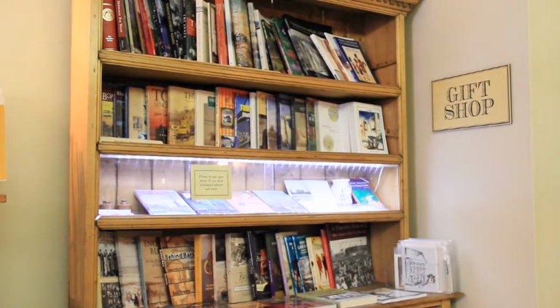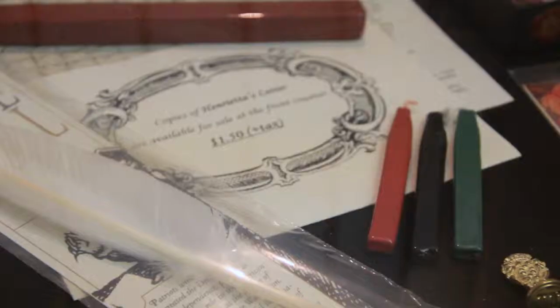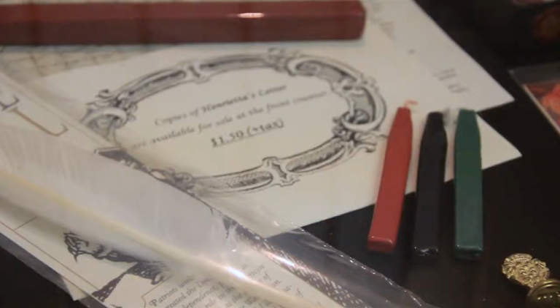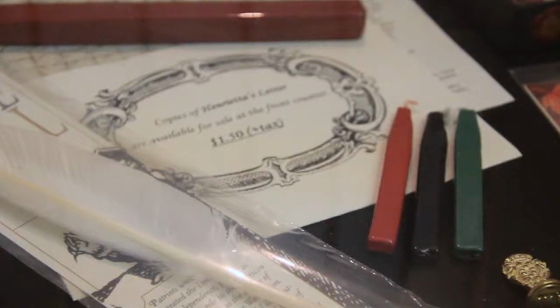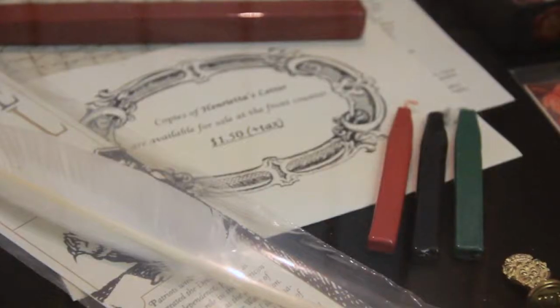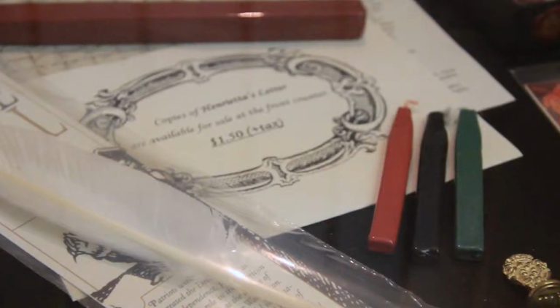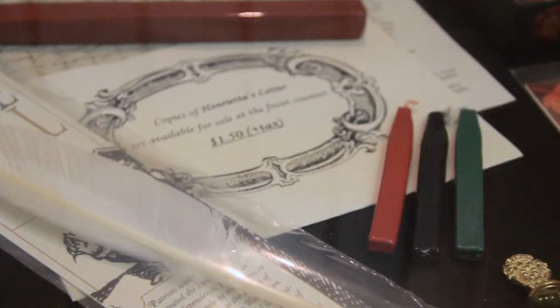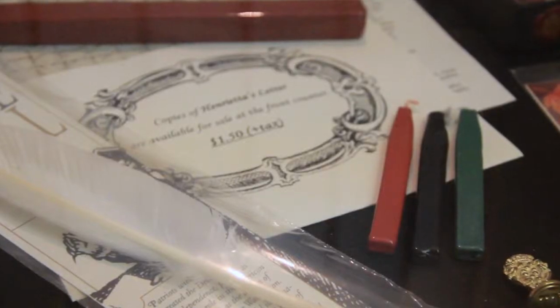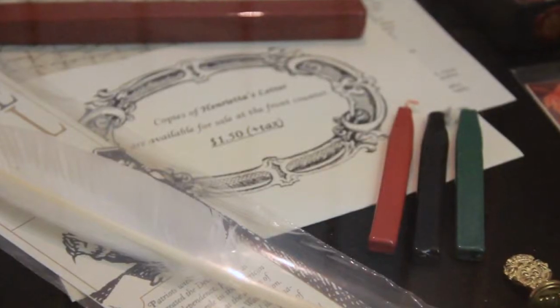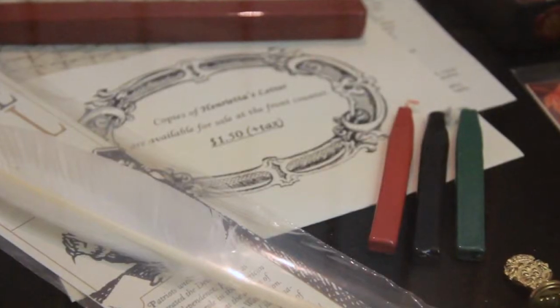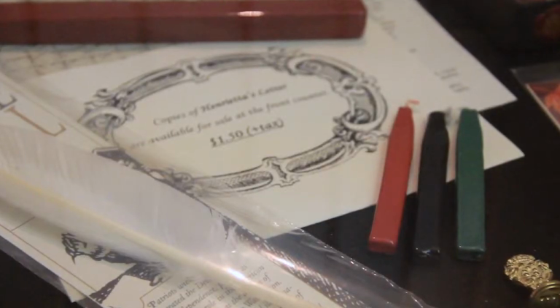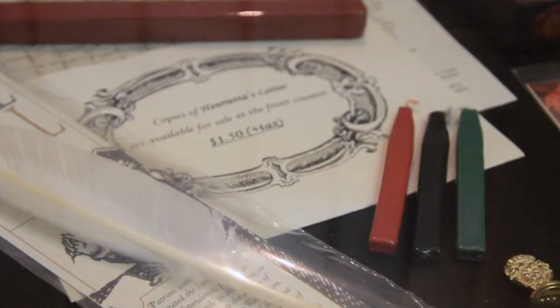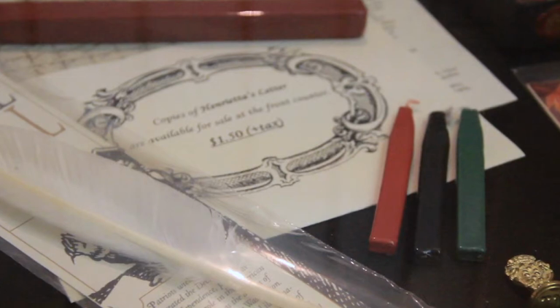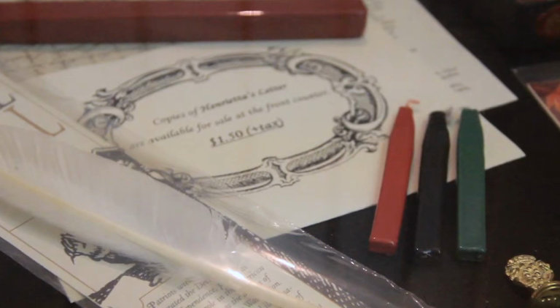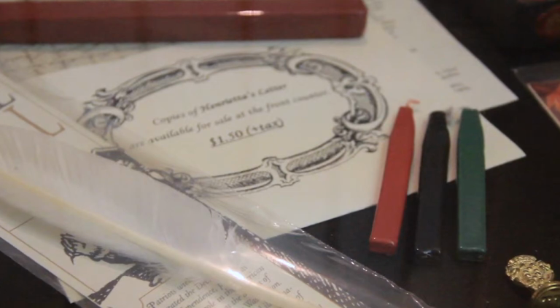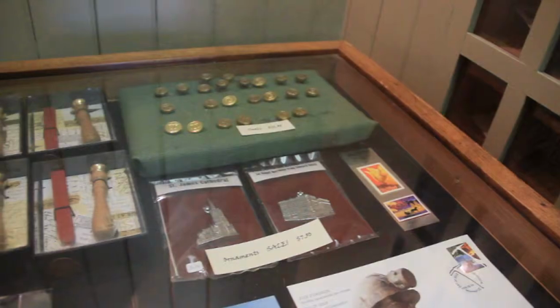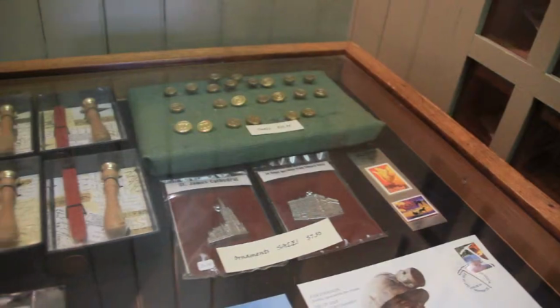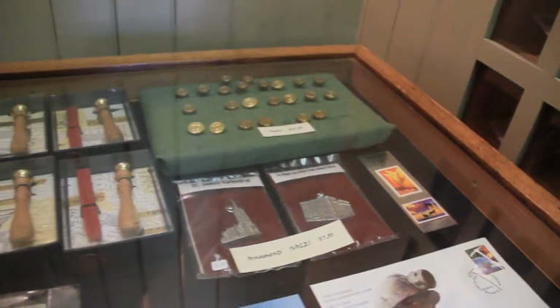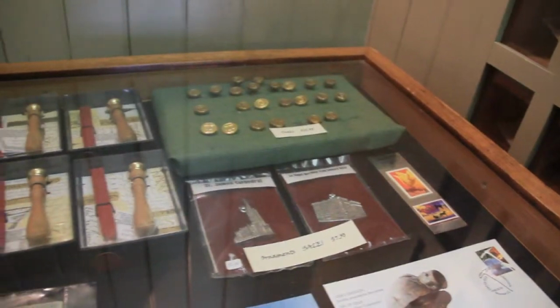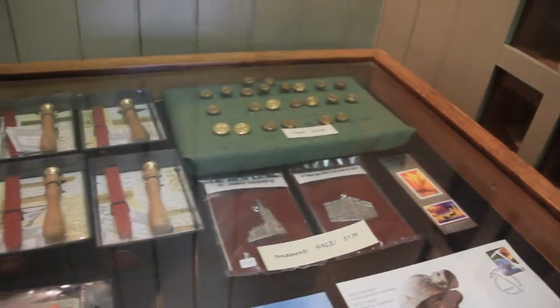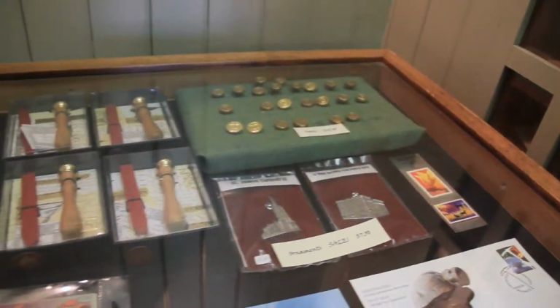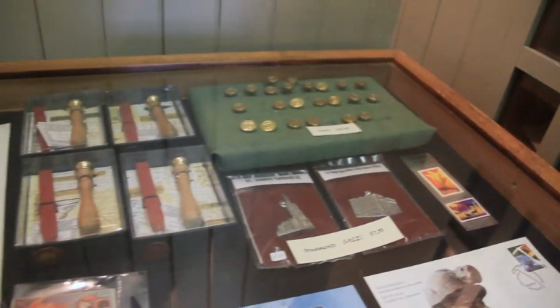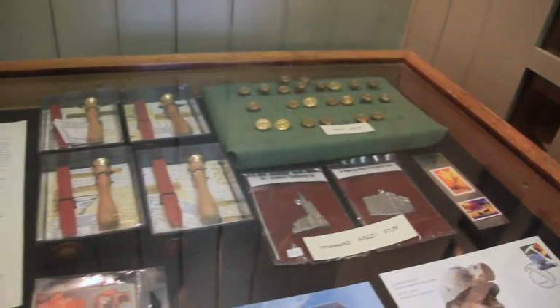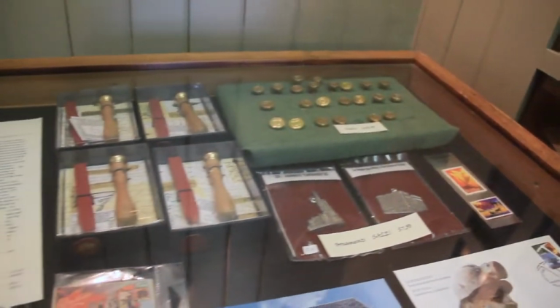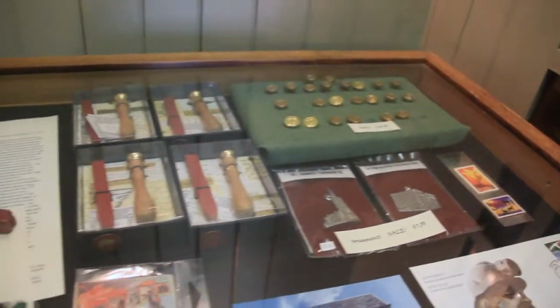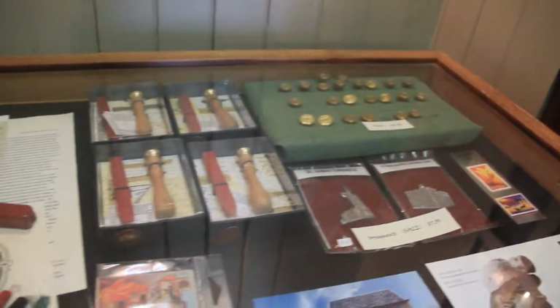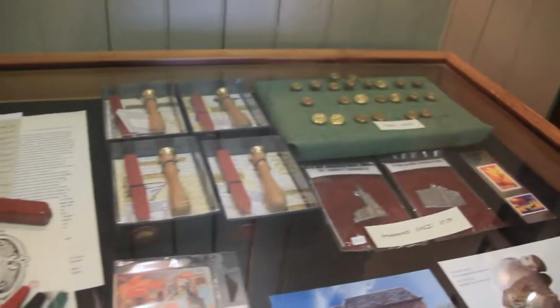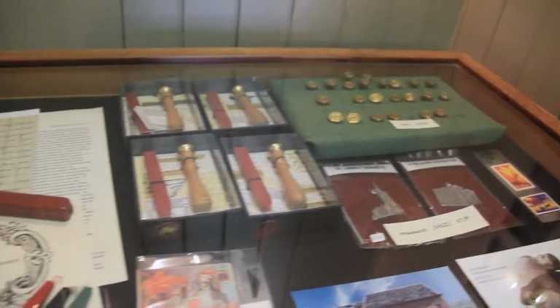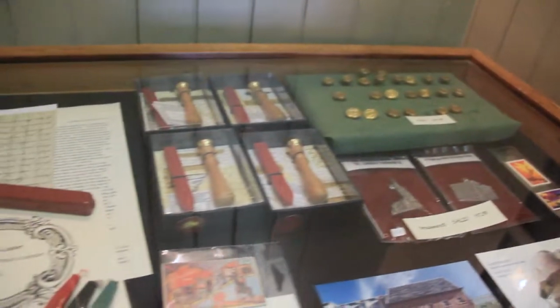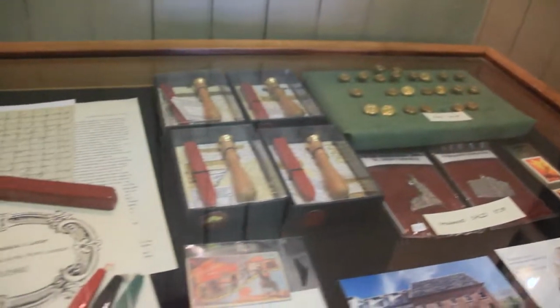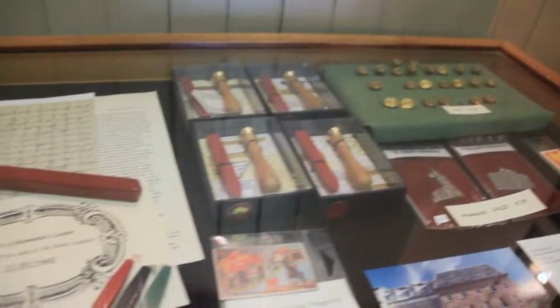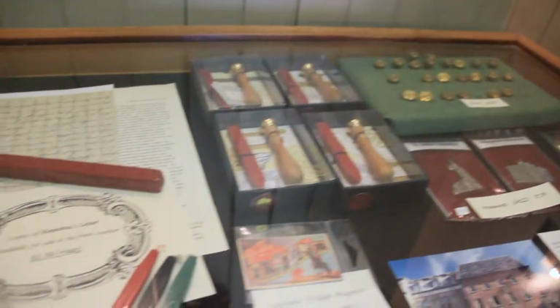The gift shop offers many unique books about the history of Toronto, as well as your own quills and wax seals.